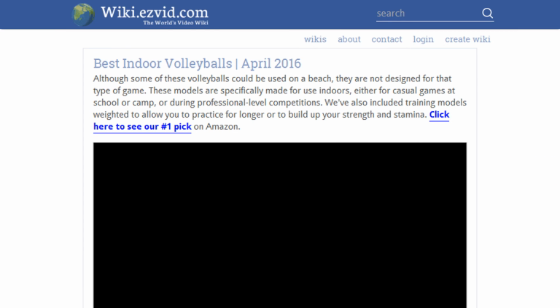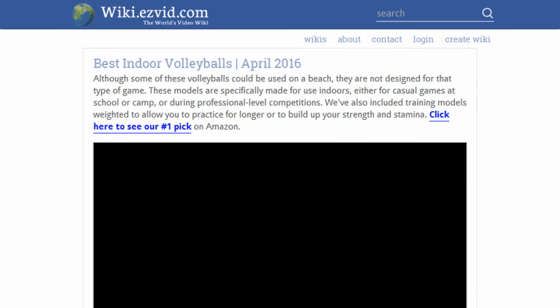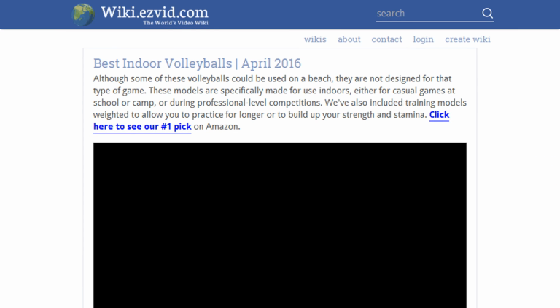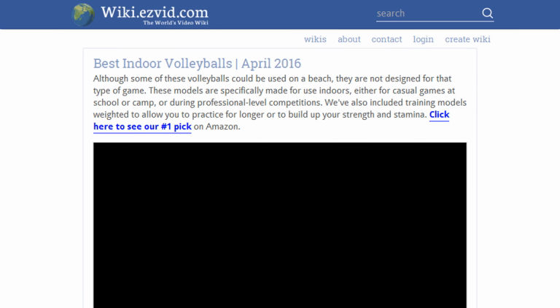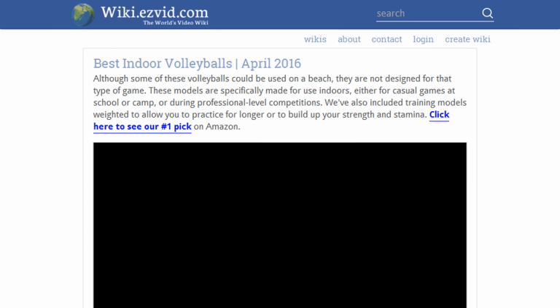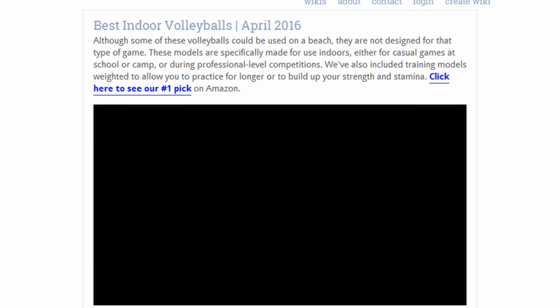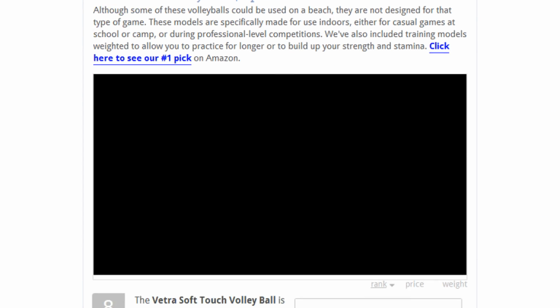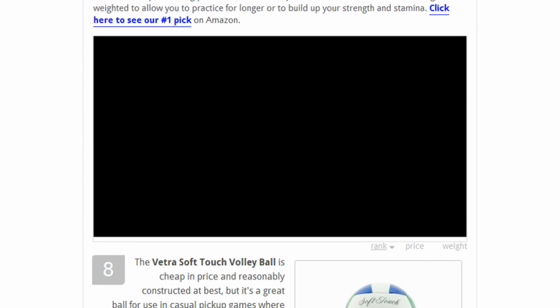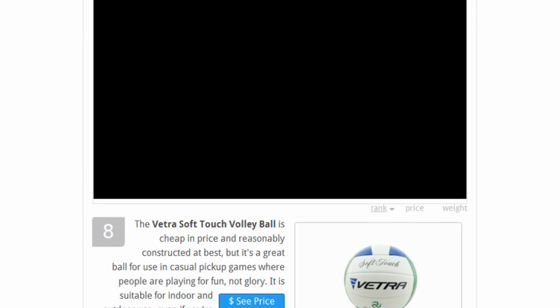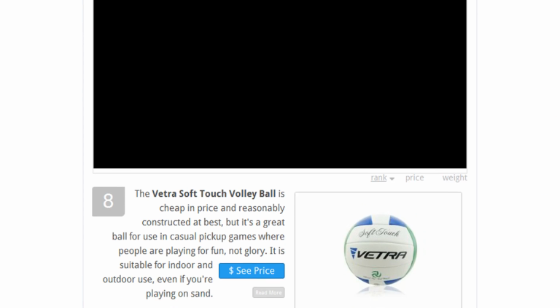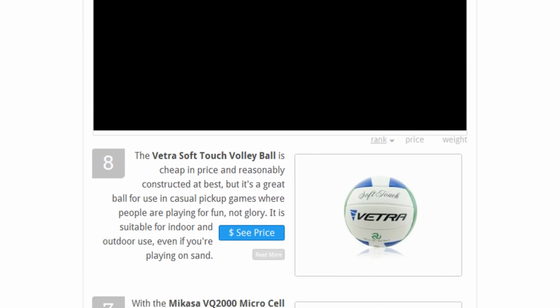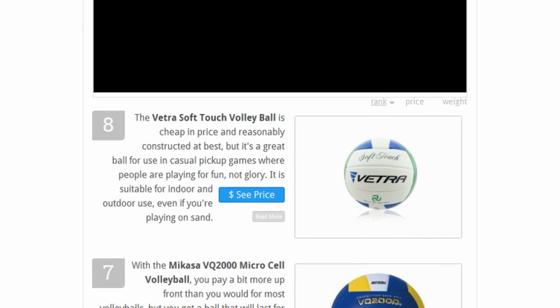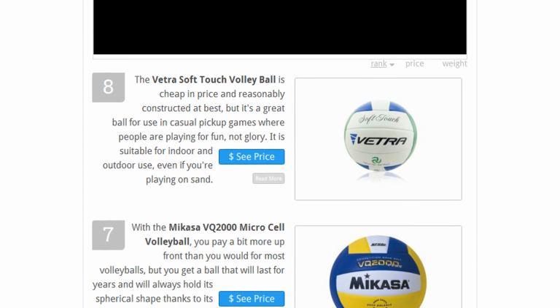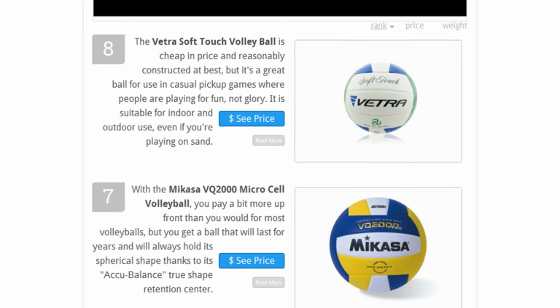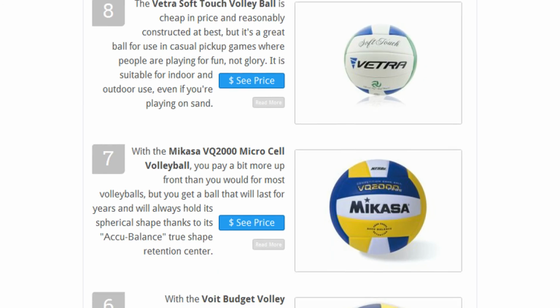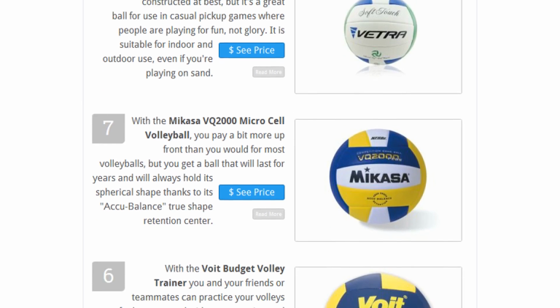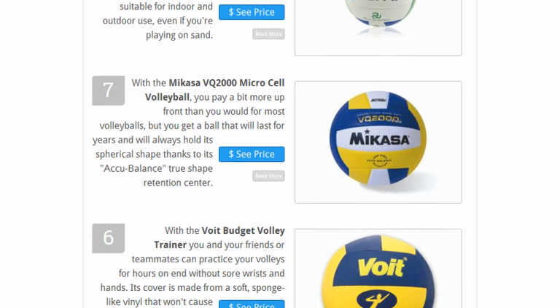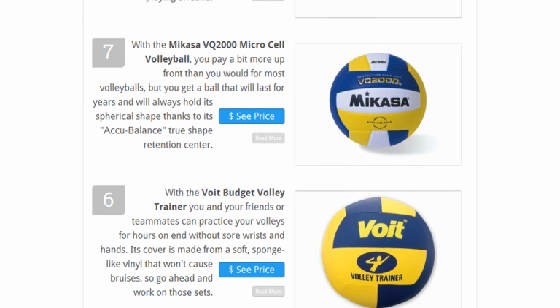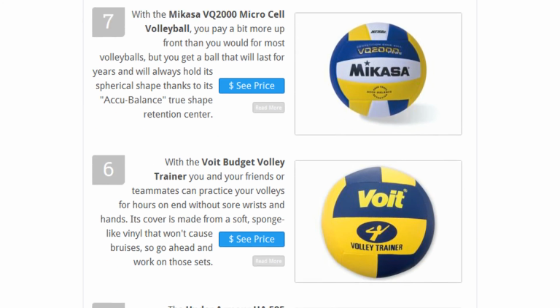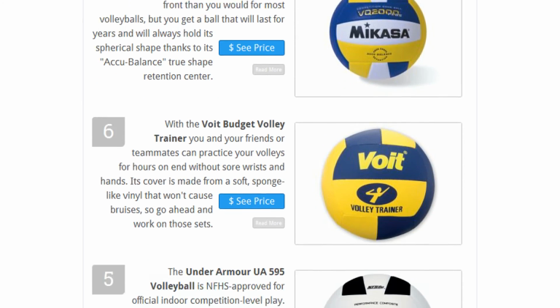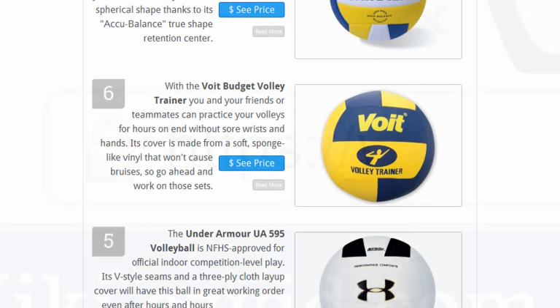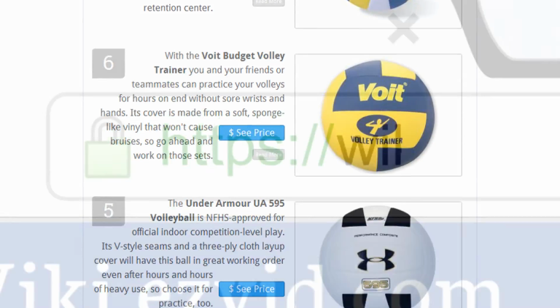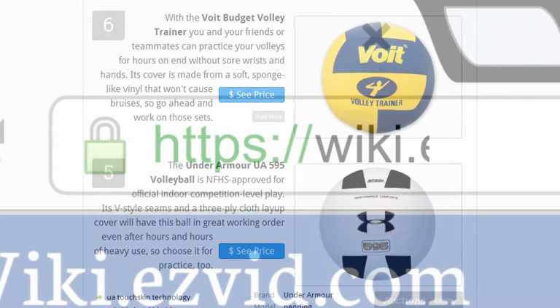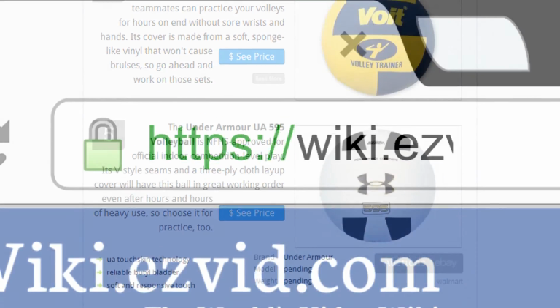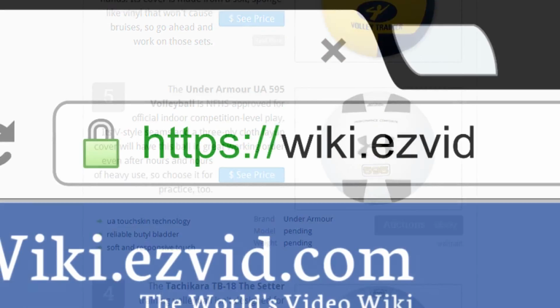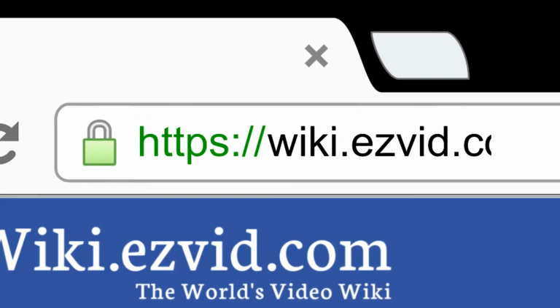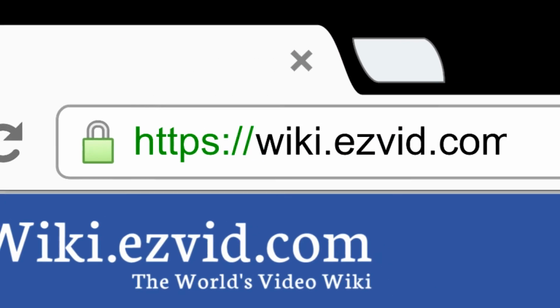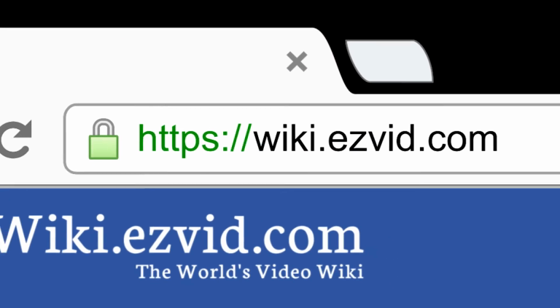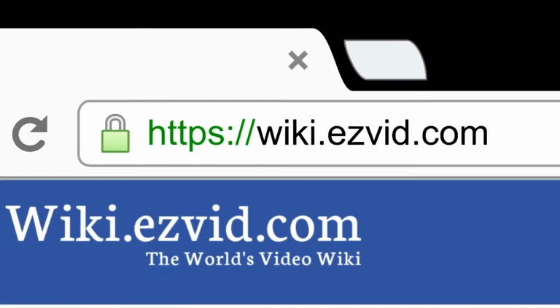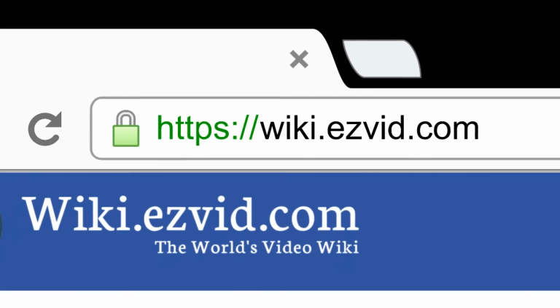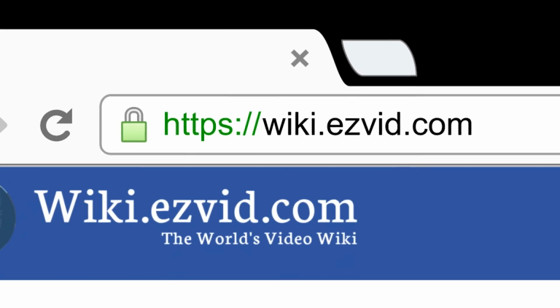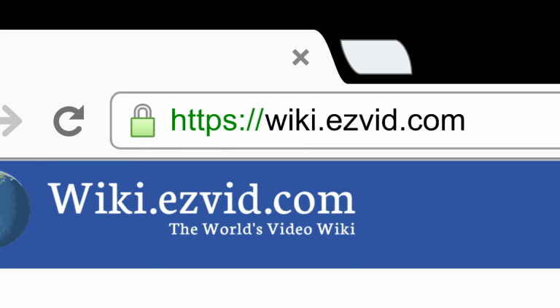To see all this stuff, go to wiki.easyvid.com and search for indoor volleyballs, or click beneath this video.